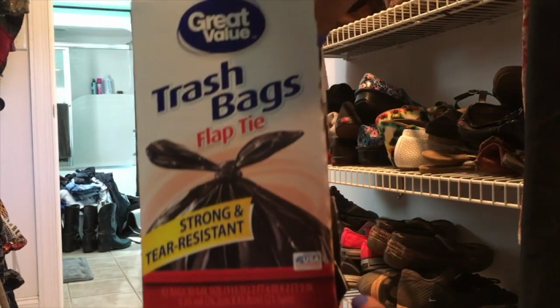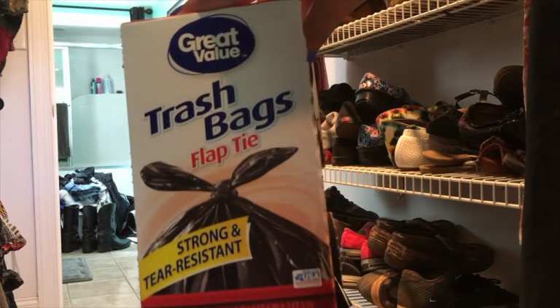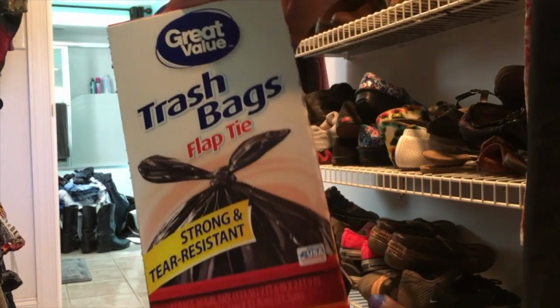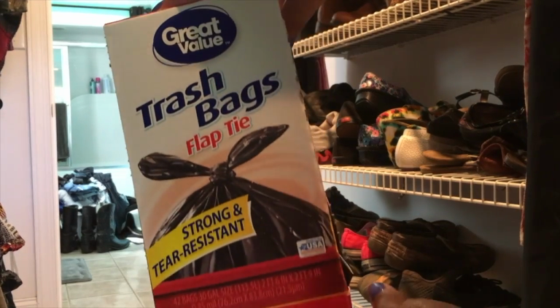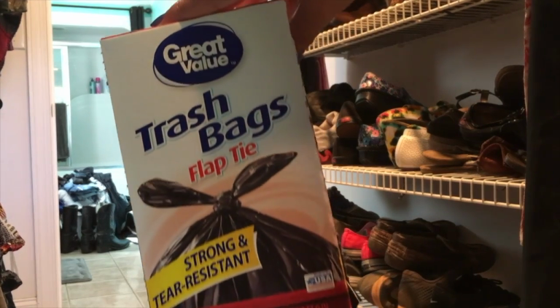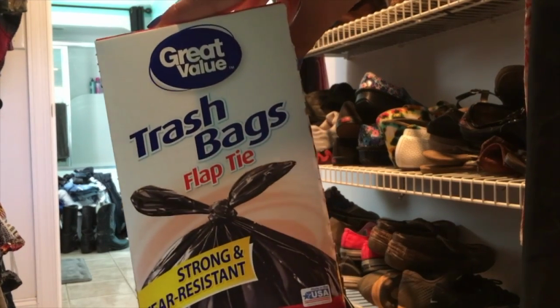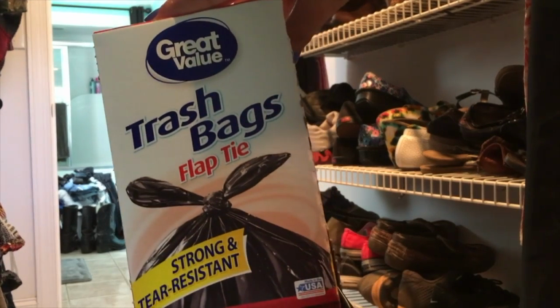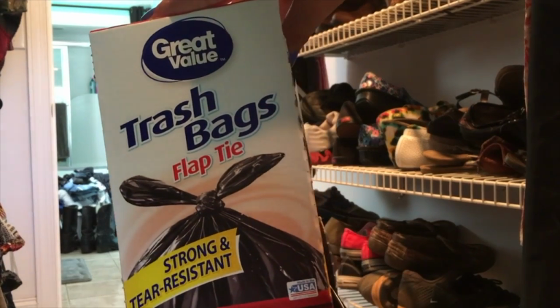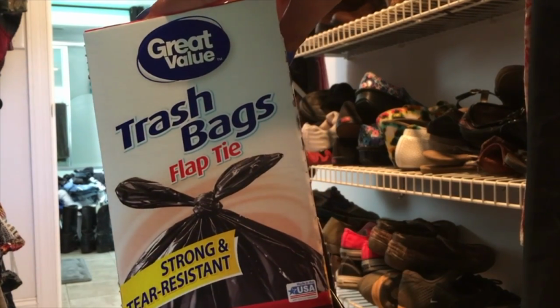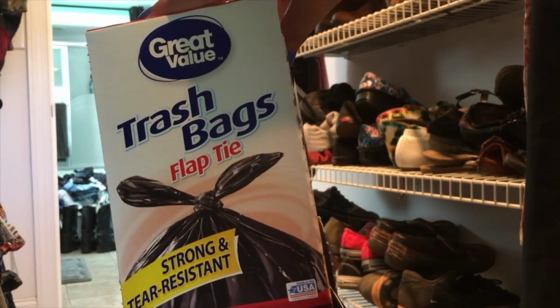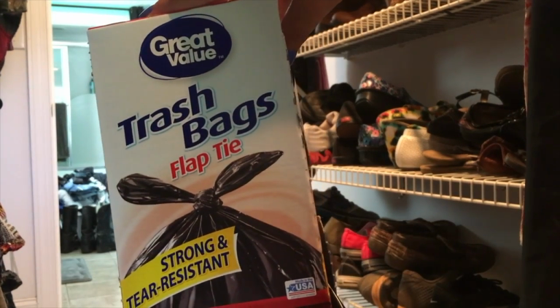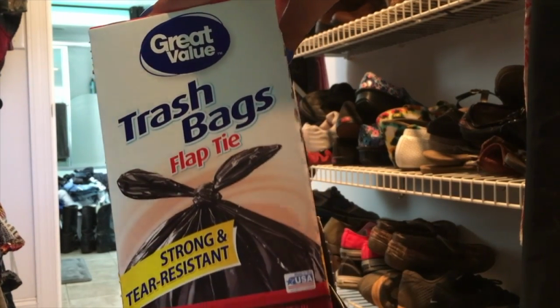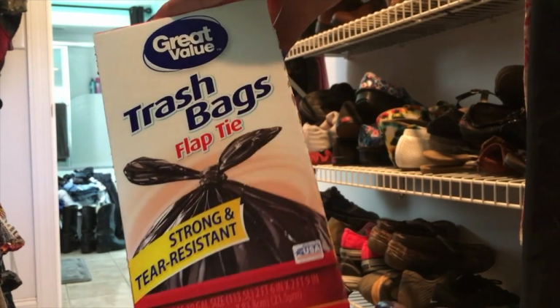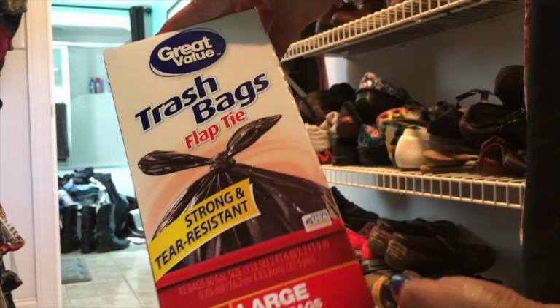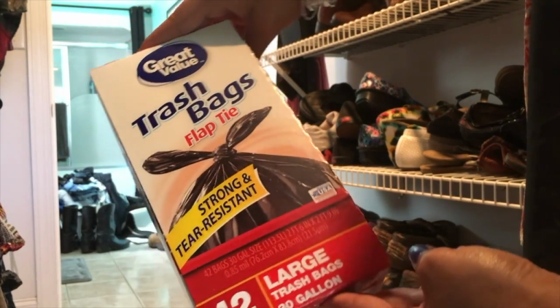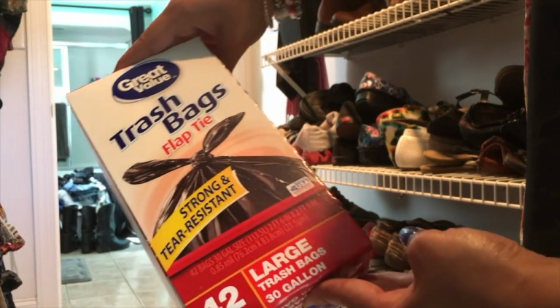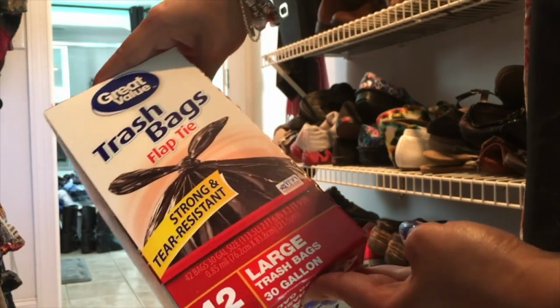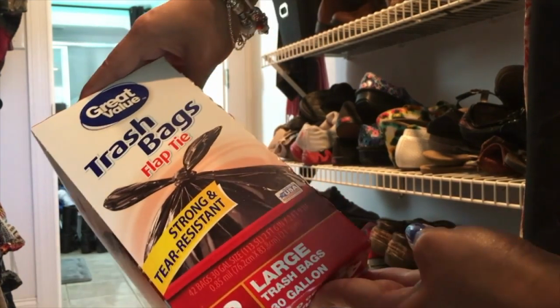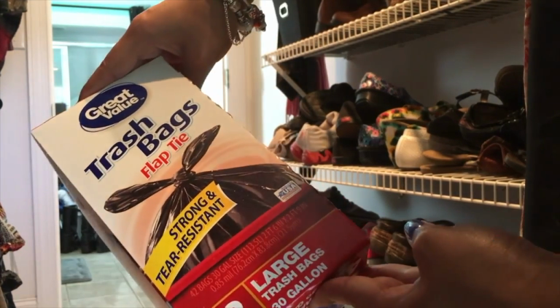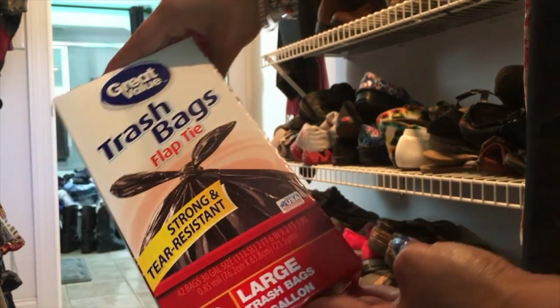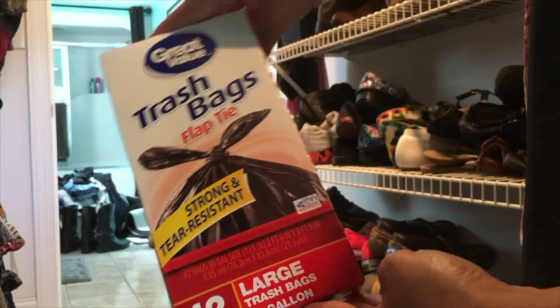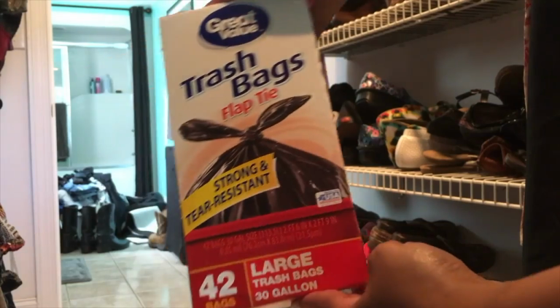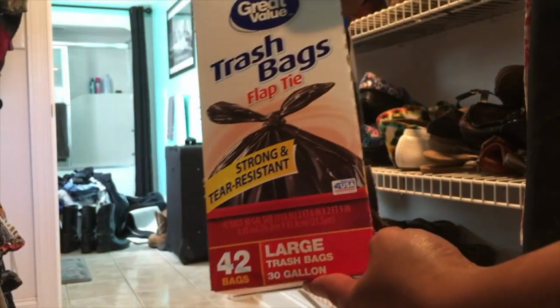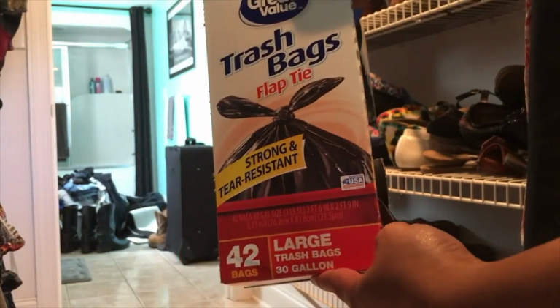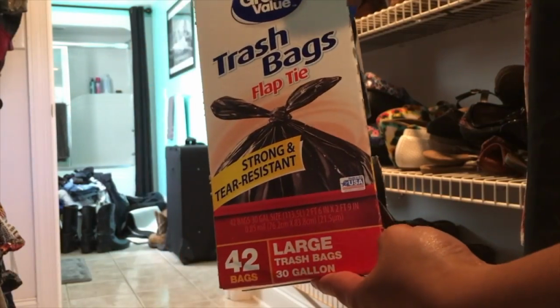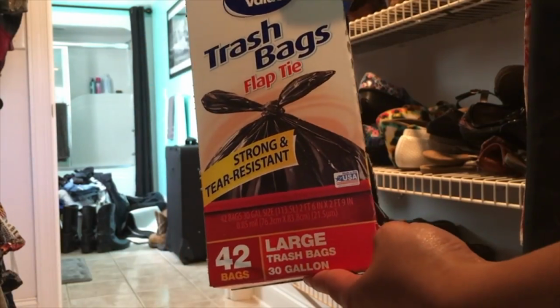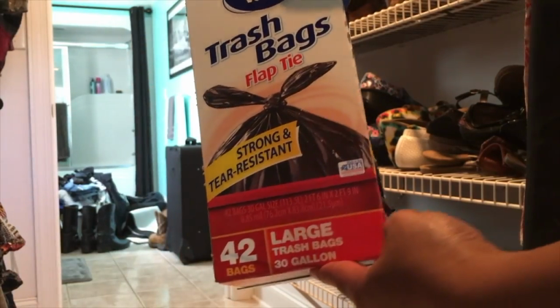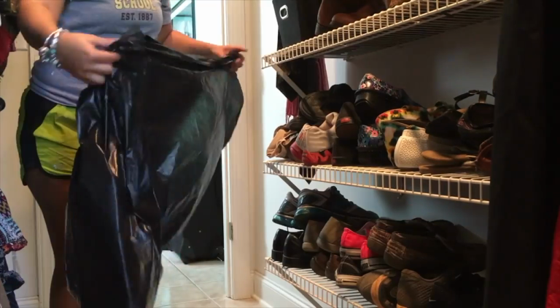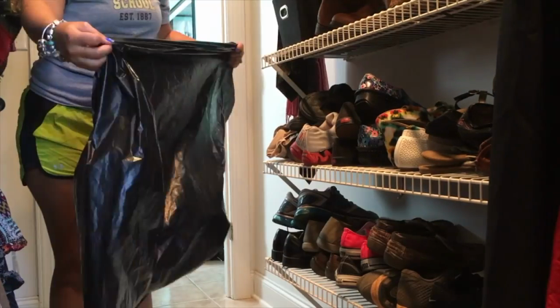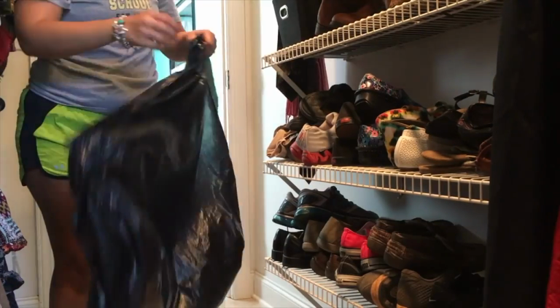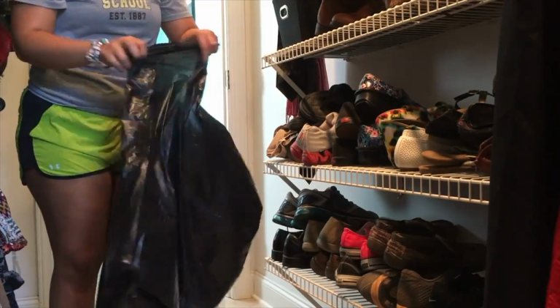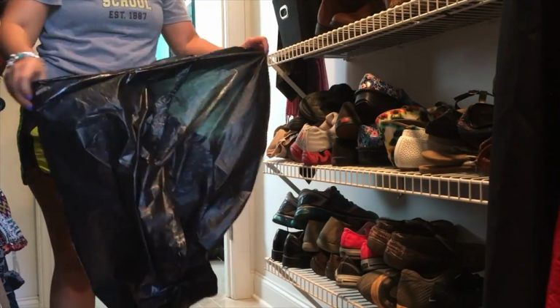Trash bags are your absolute best friend when it comes to decluttering or organizing any space.